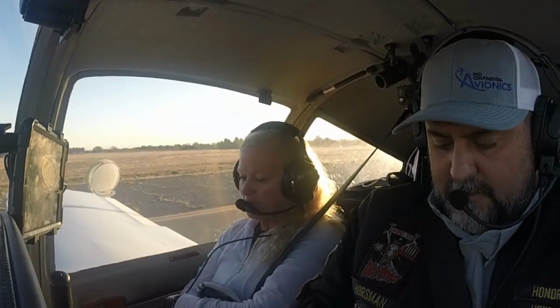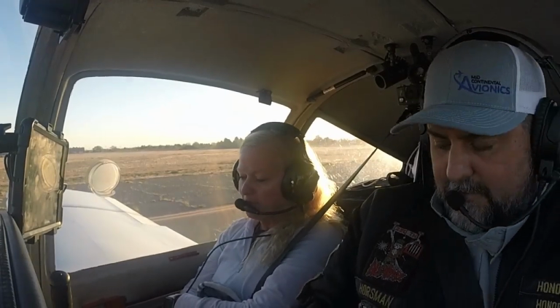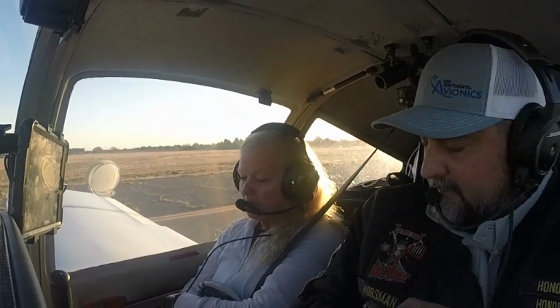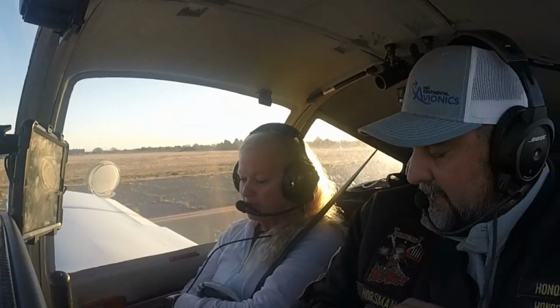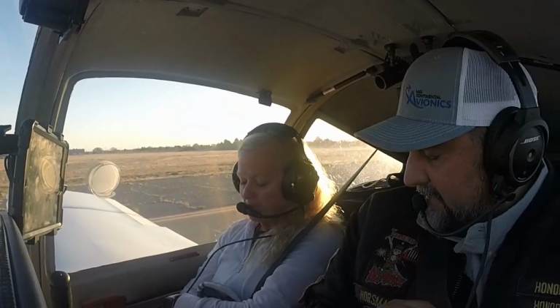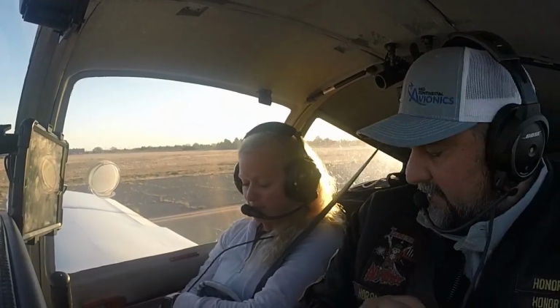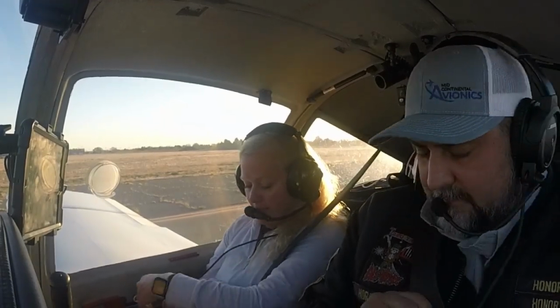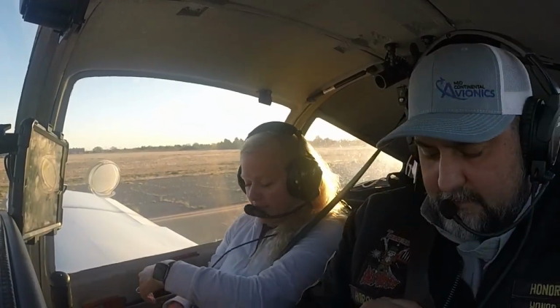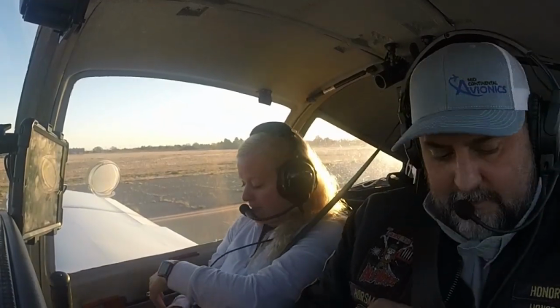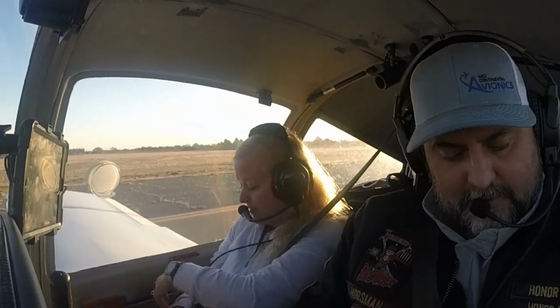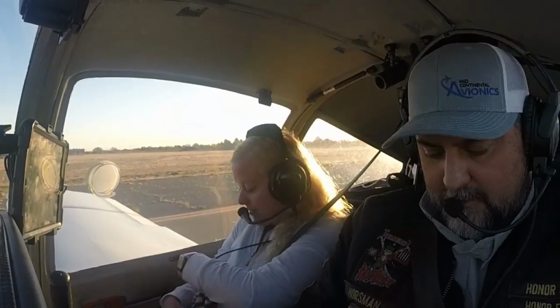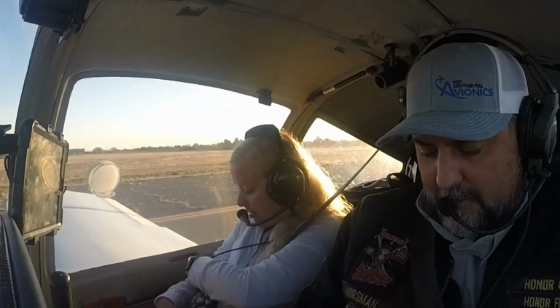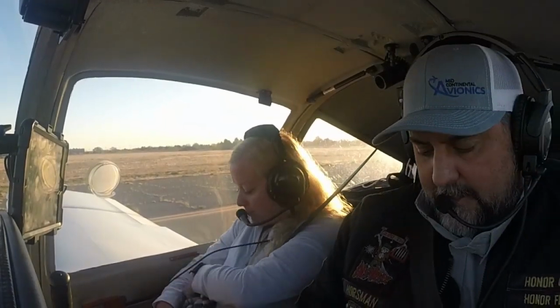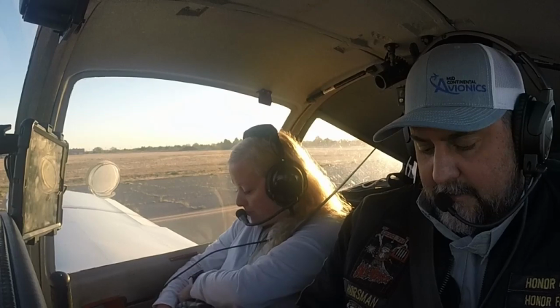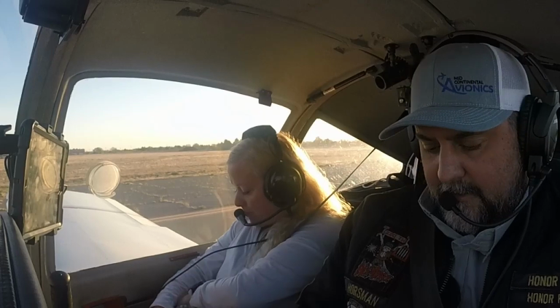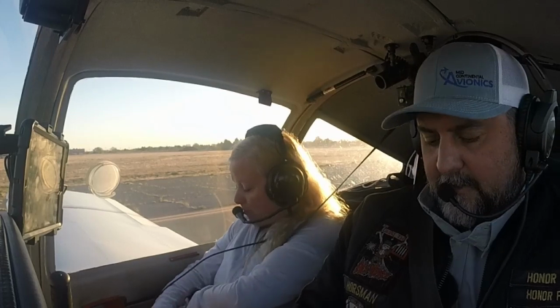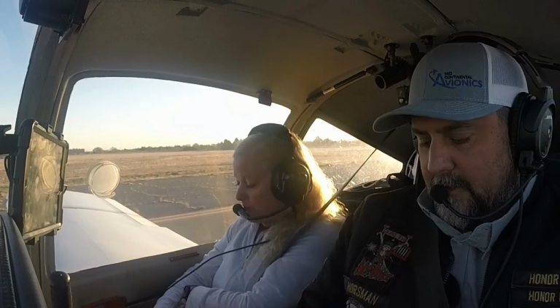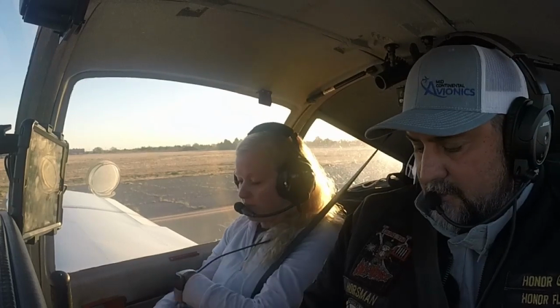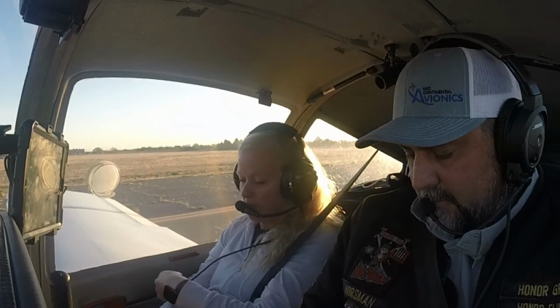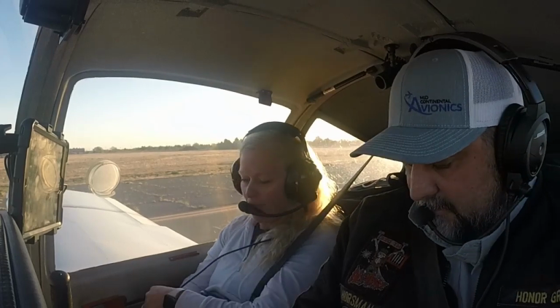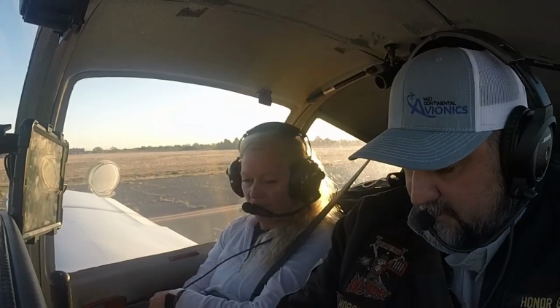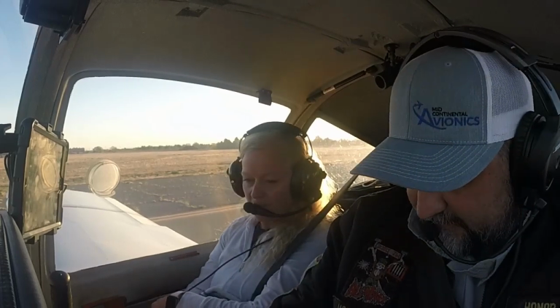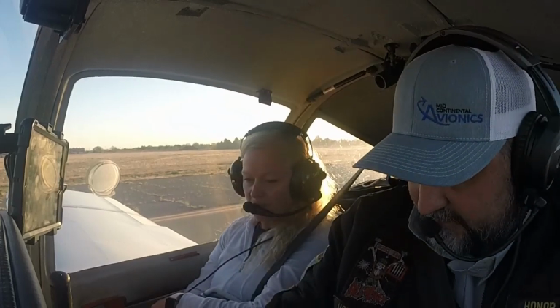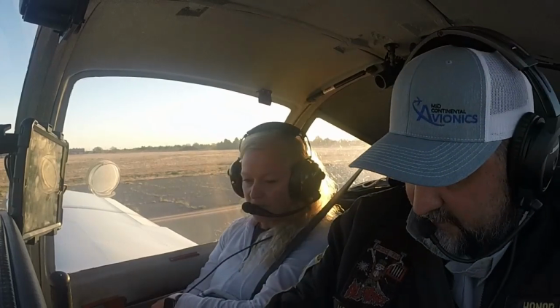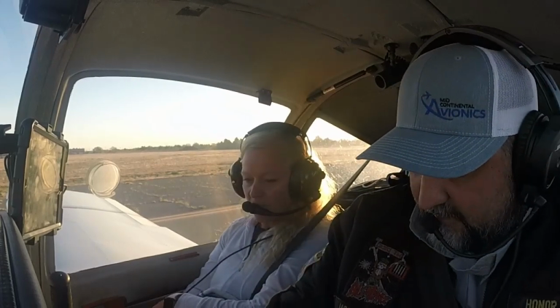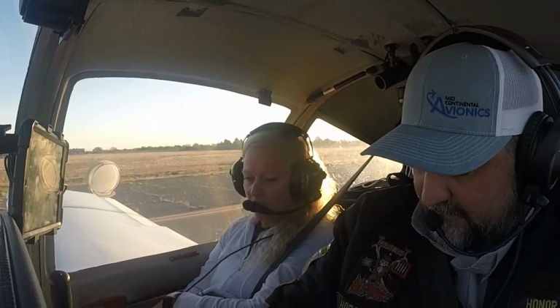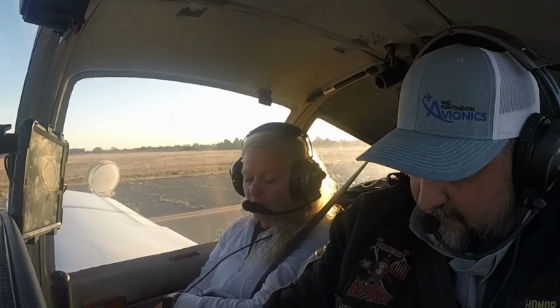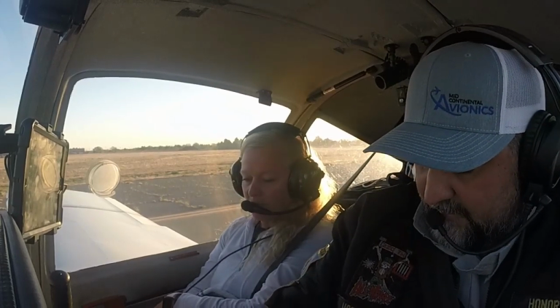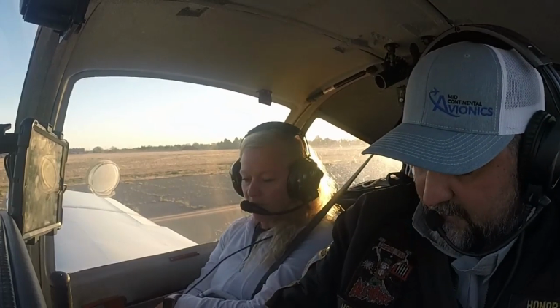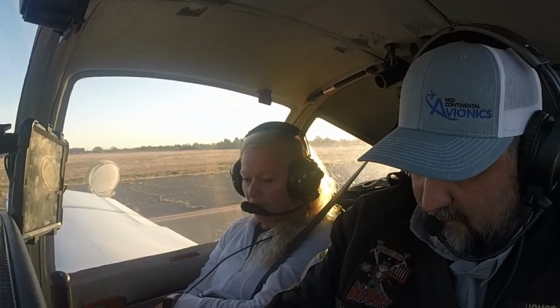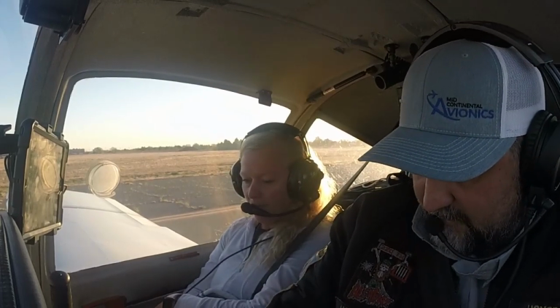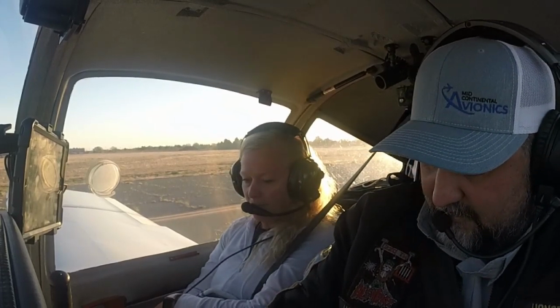Seatbelts fastened? Yes. All right. I'm going to set for takeoff. Let's get that going.